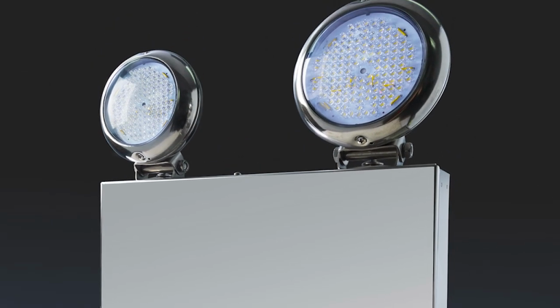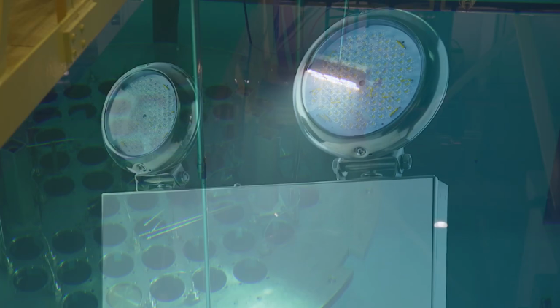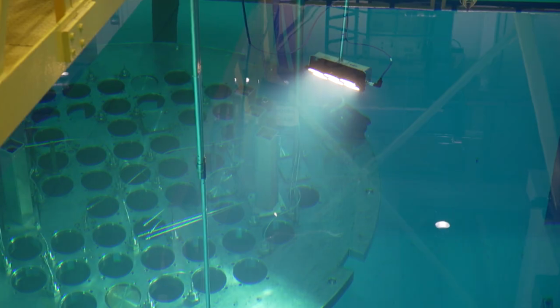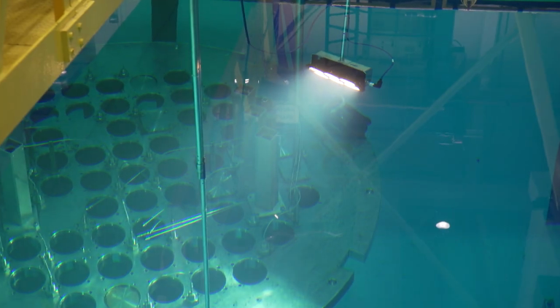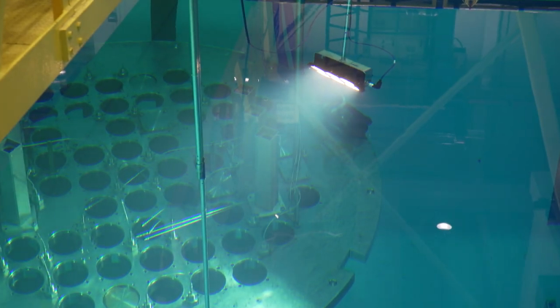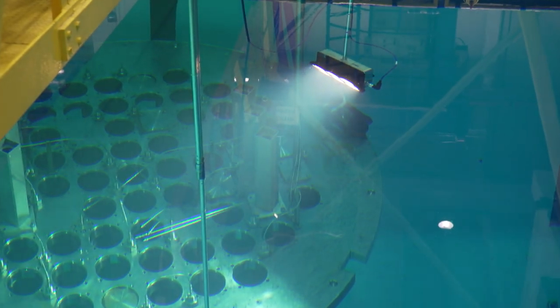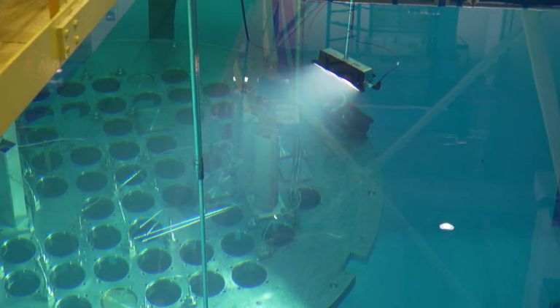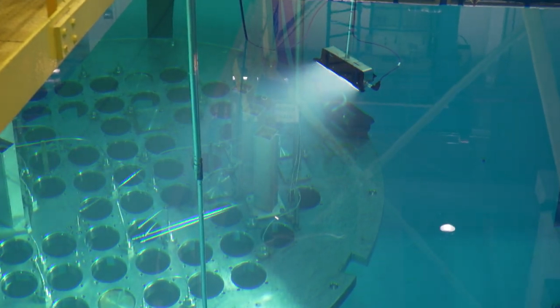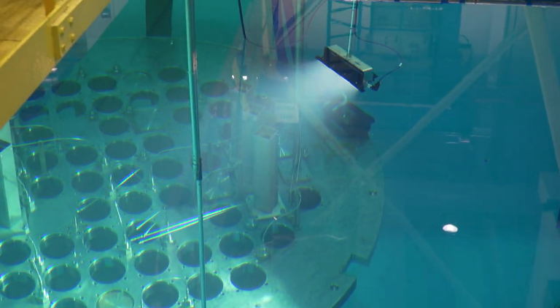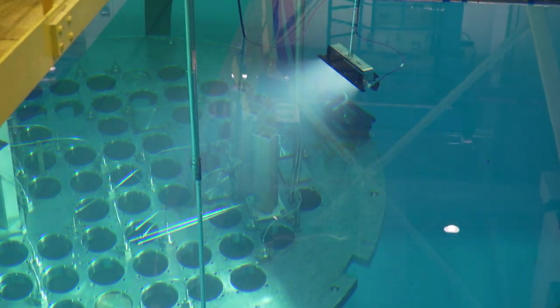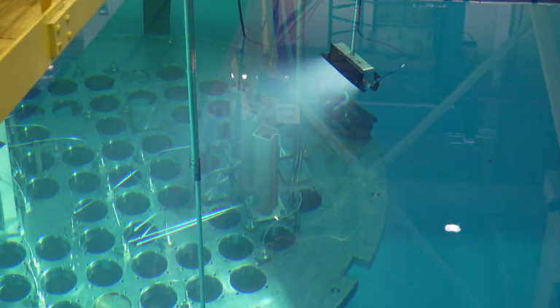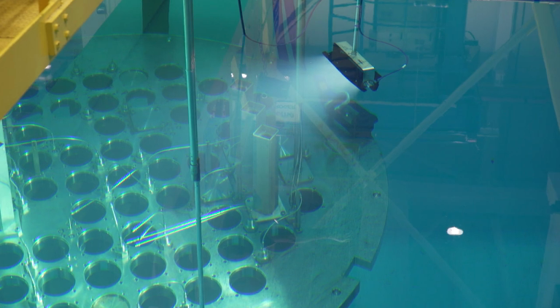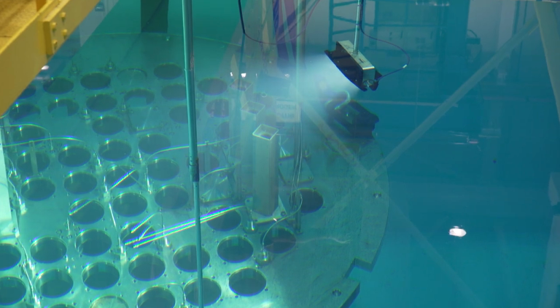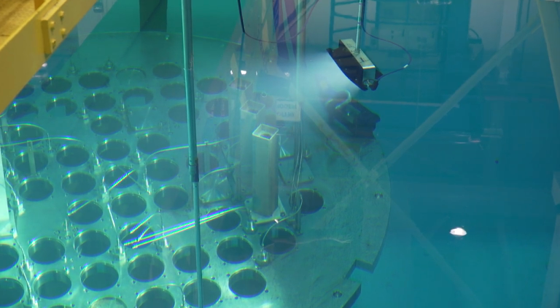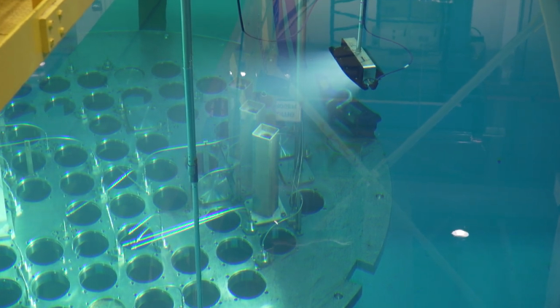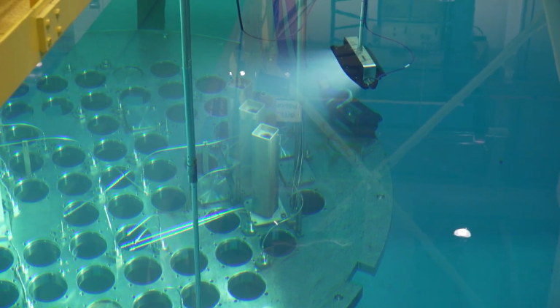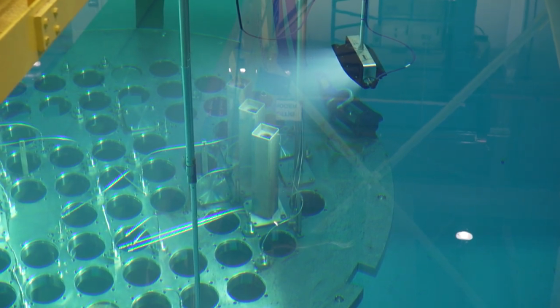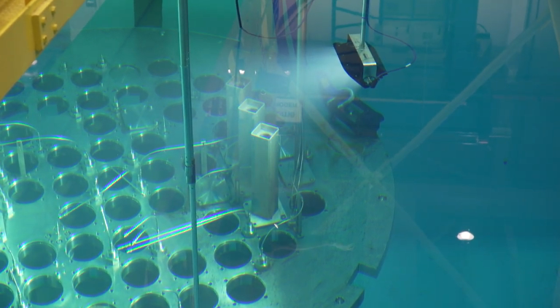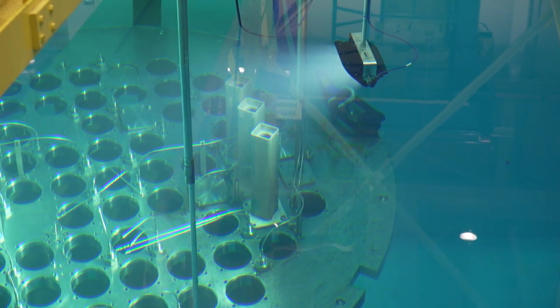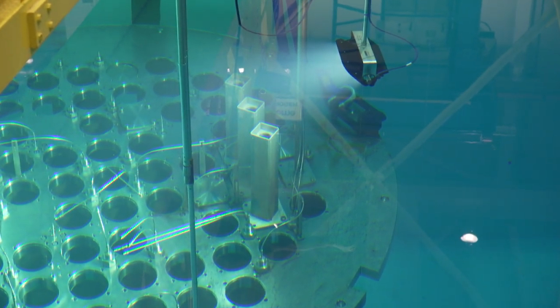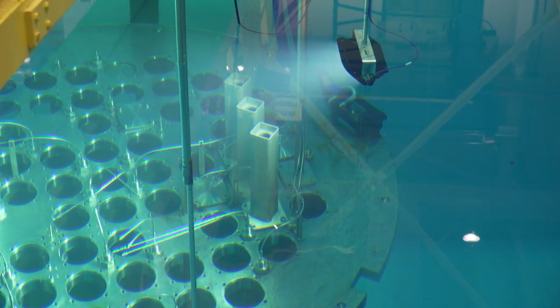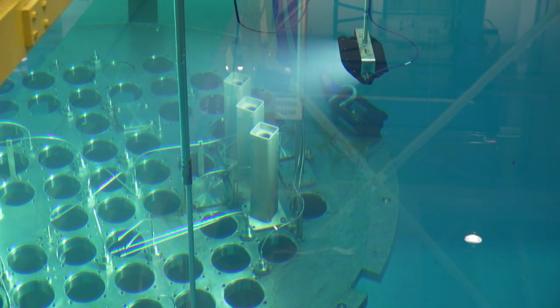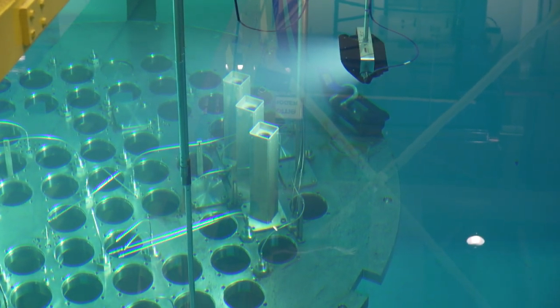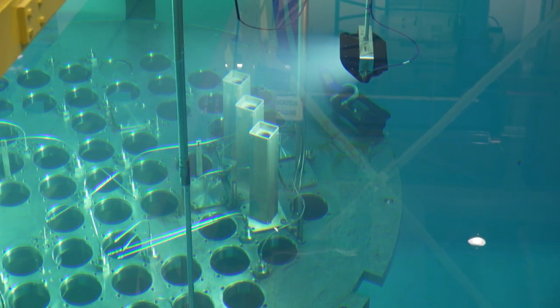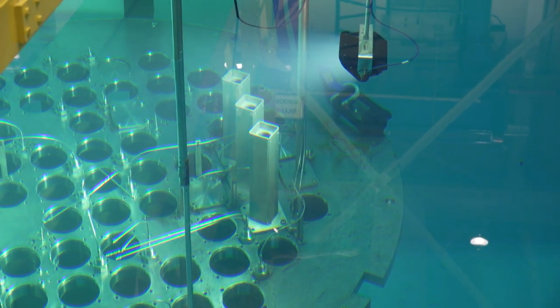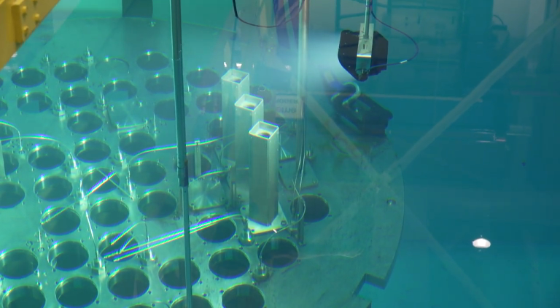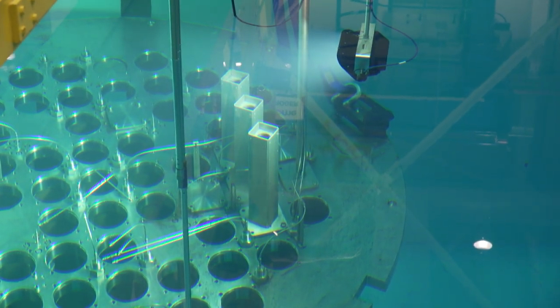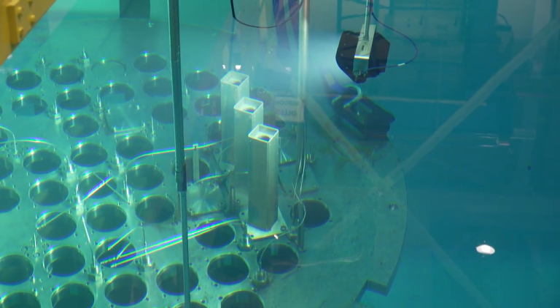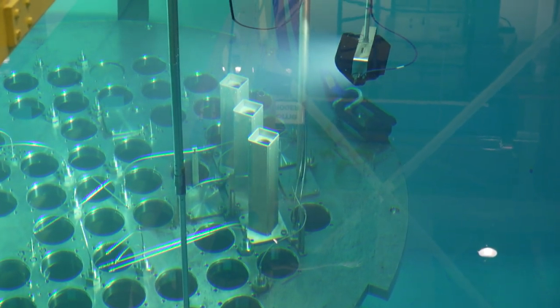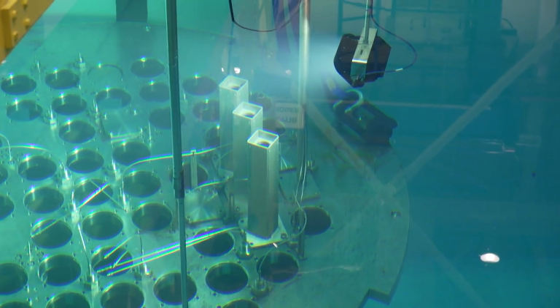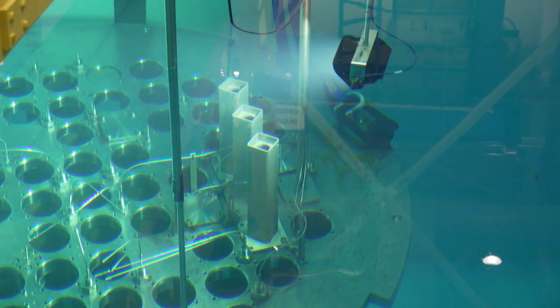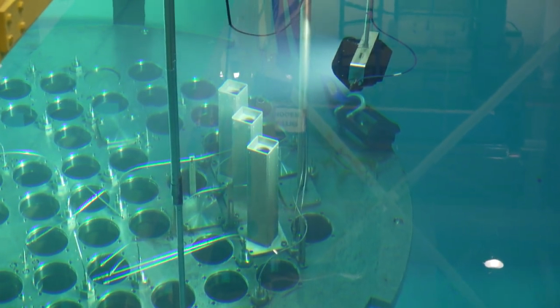The underwater LED Lumina 6 improves fuel movement efficiency, saving critical path hours in an outage.